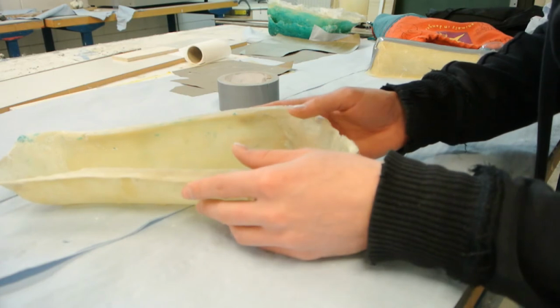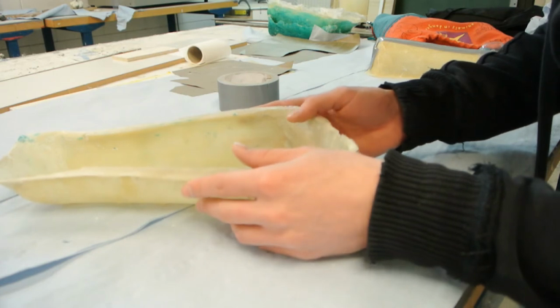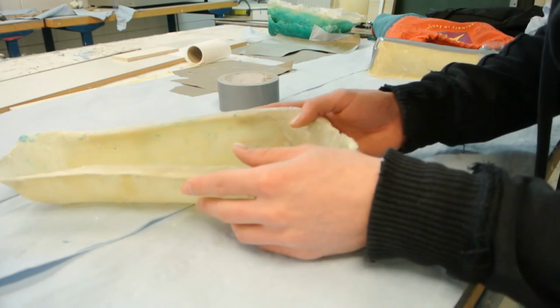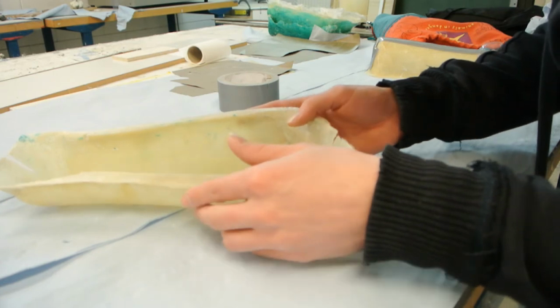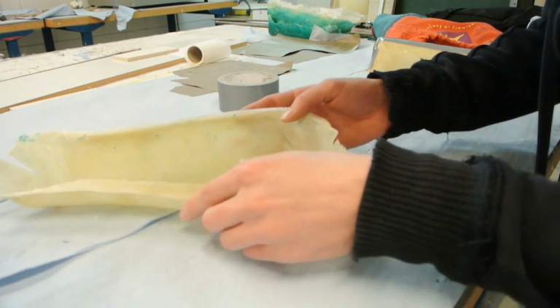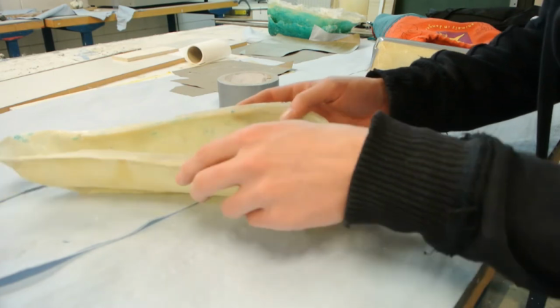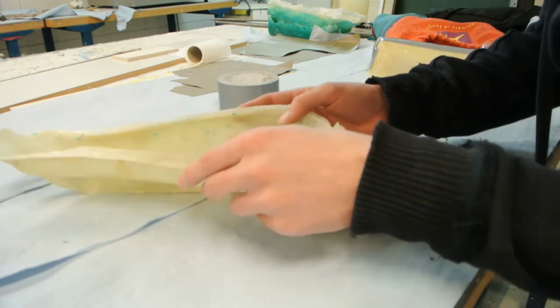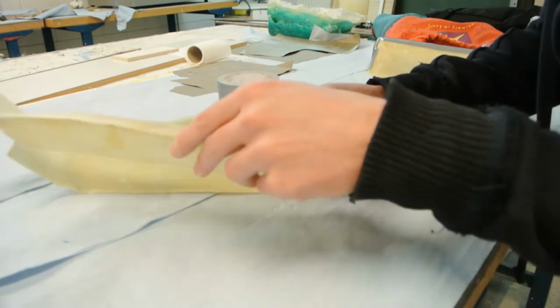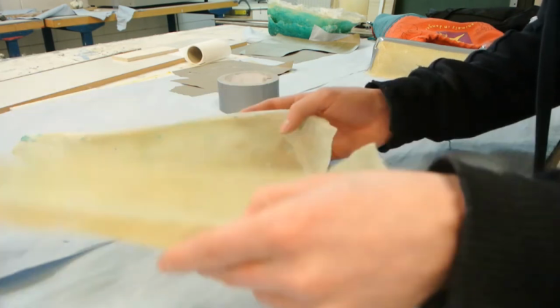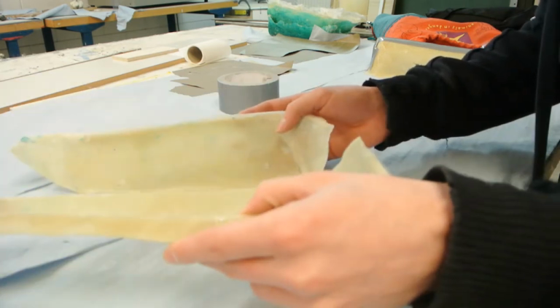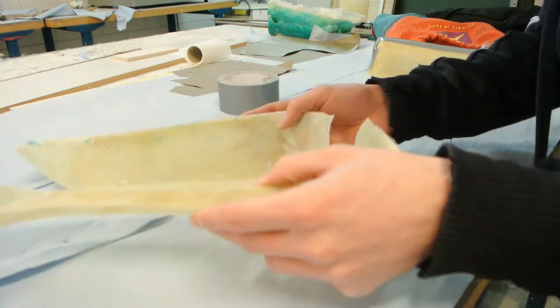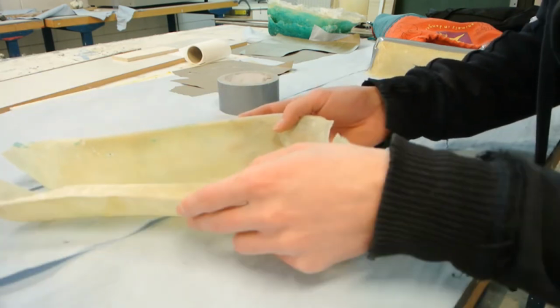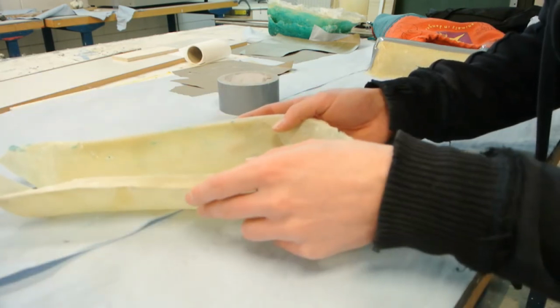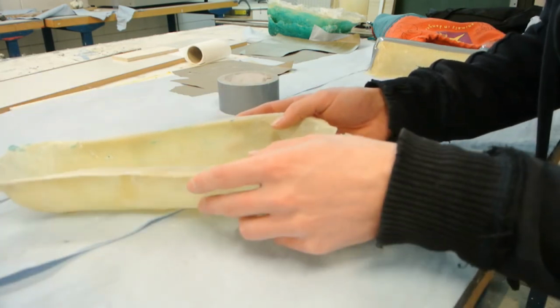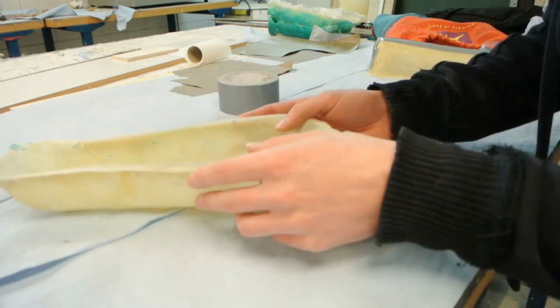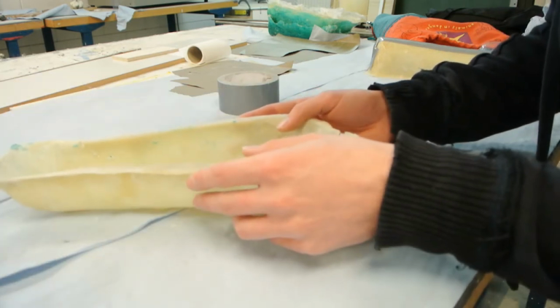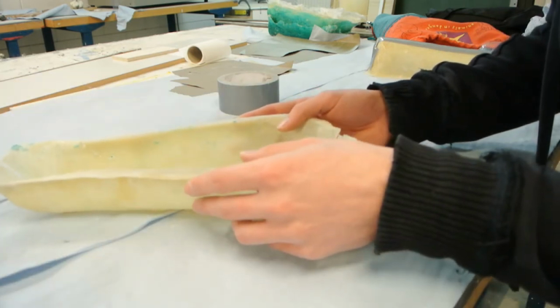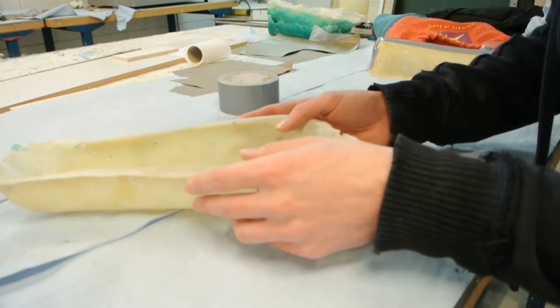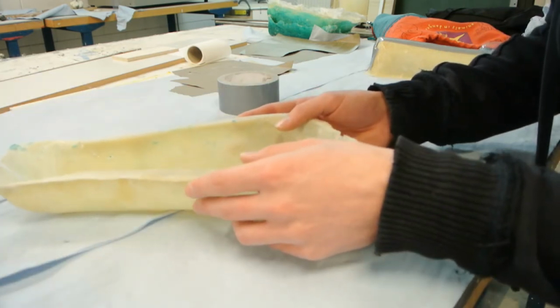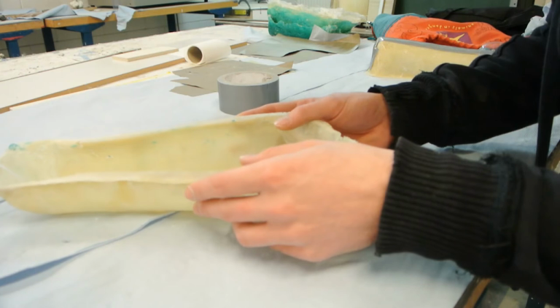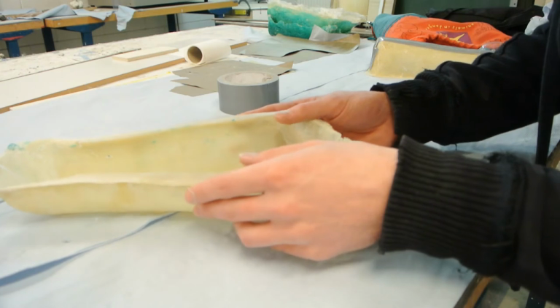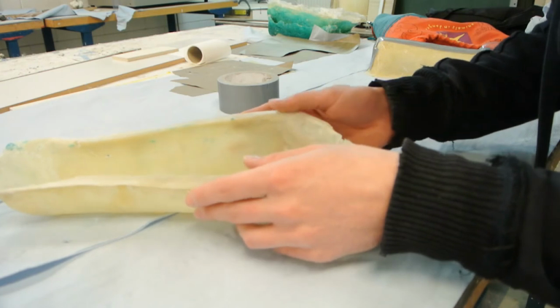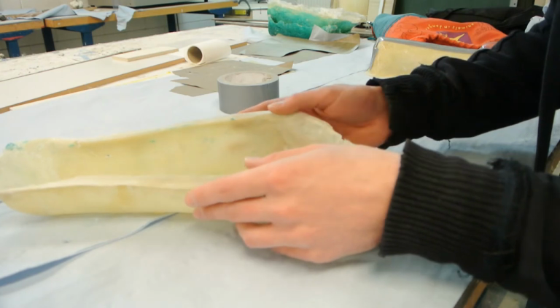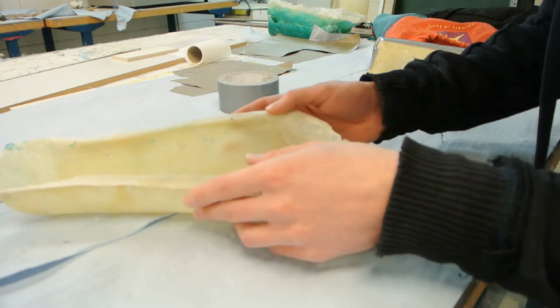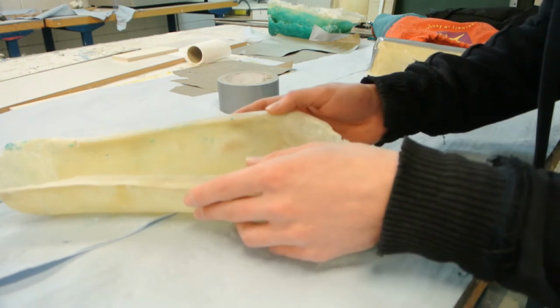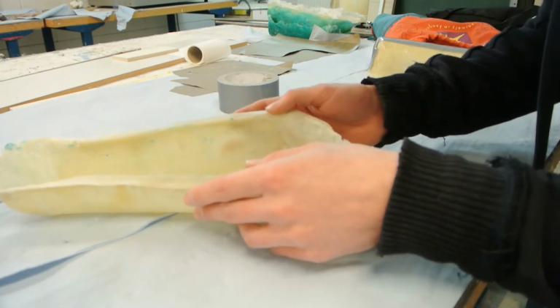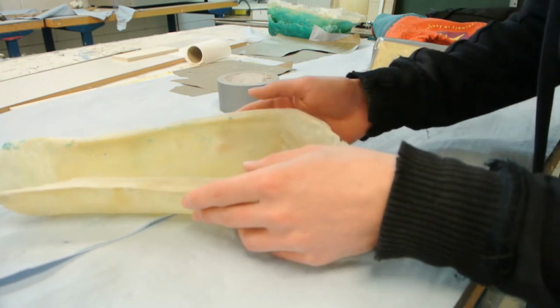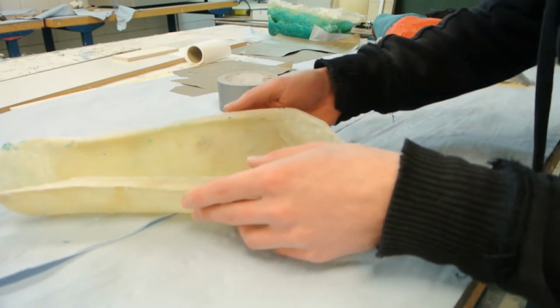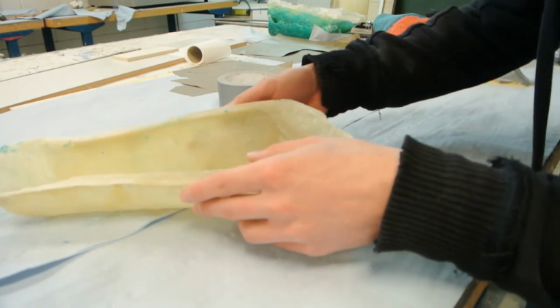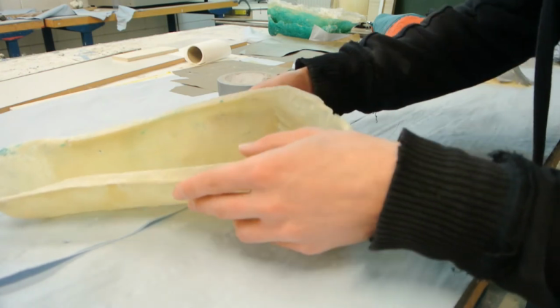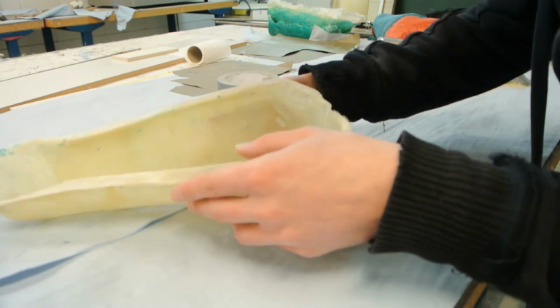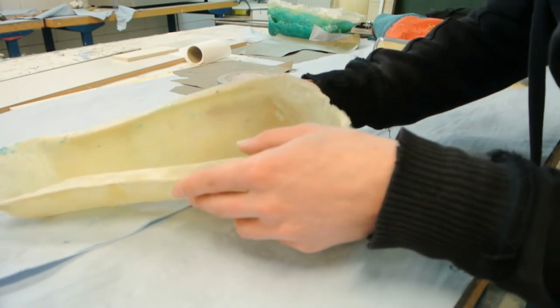At the end I can just remove the two parts of the mold to release the parts that are cast on the inside.